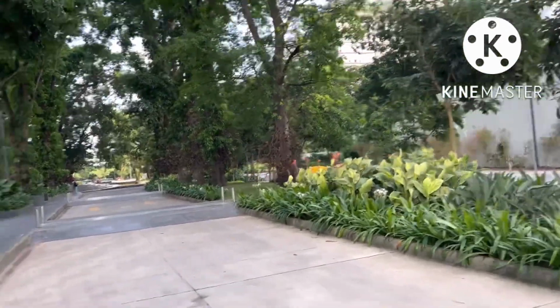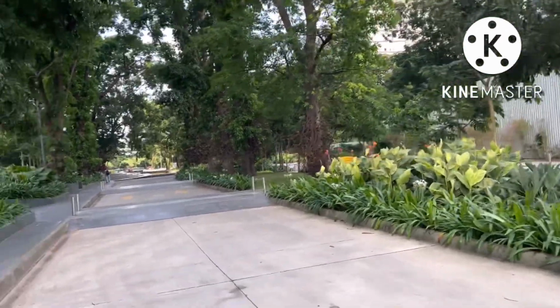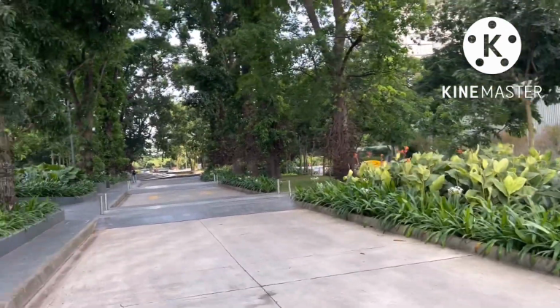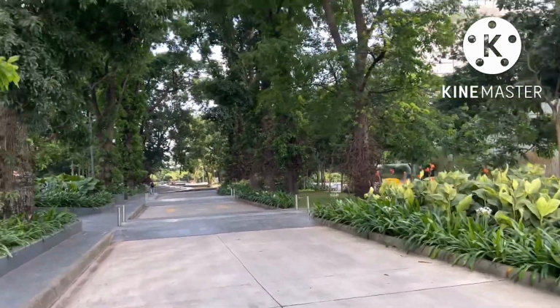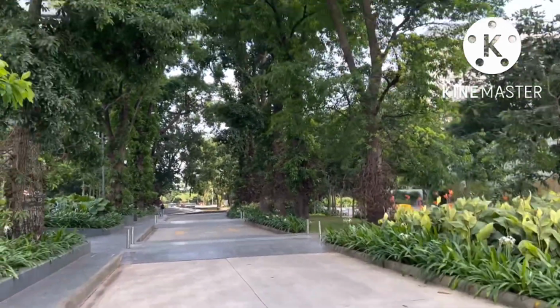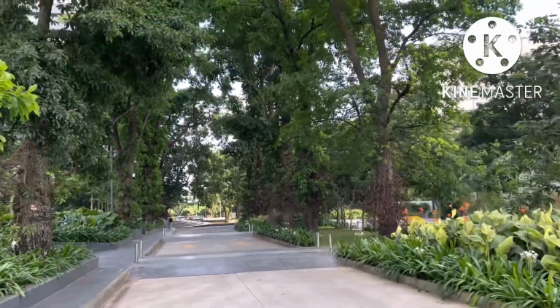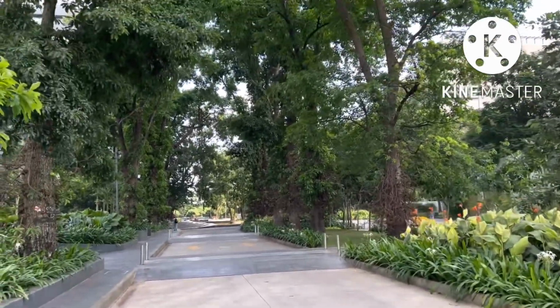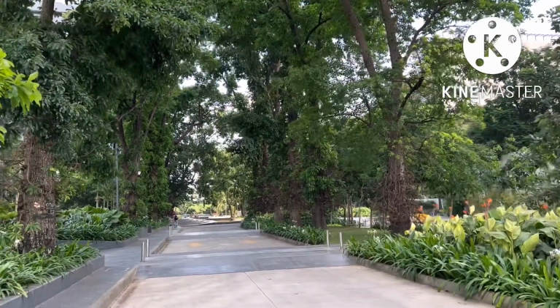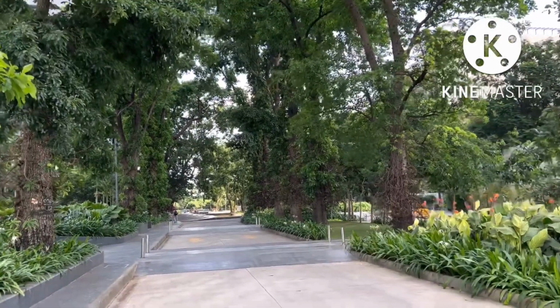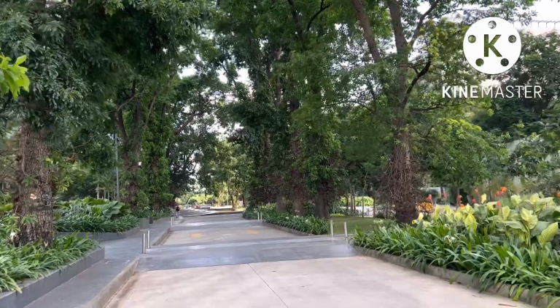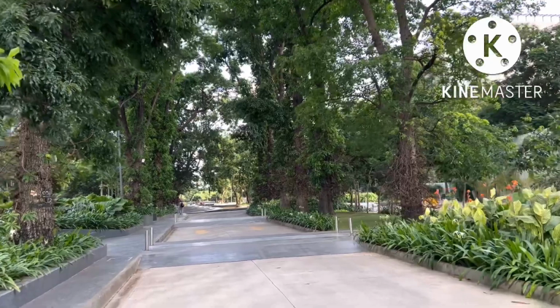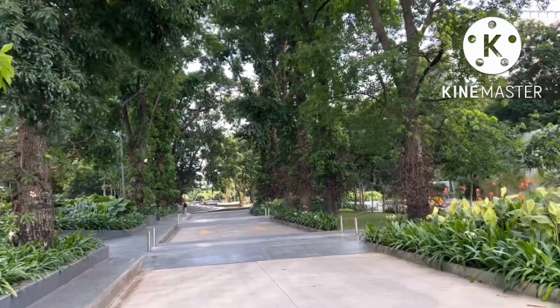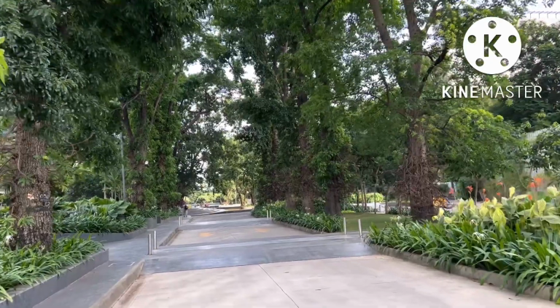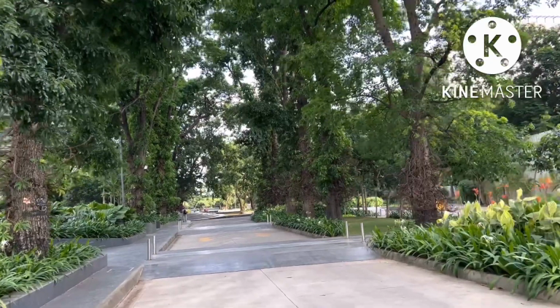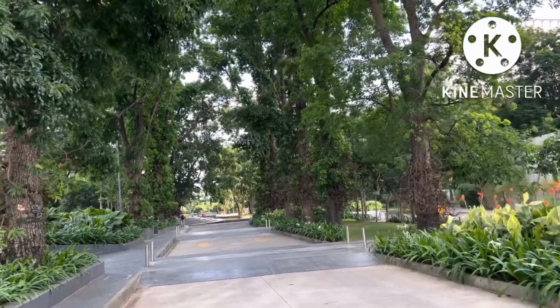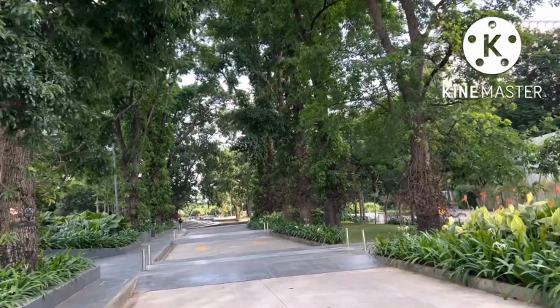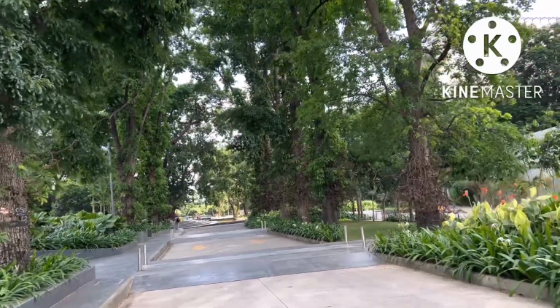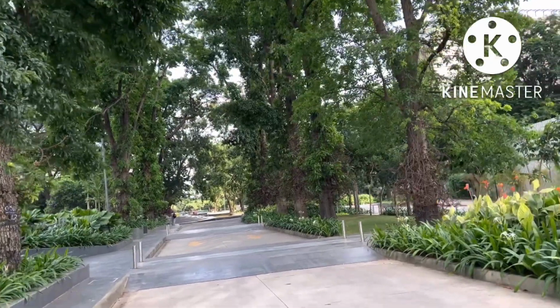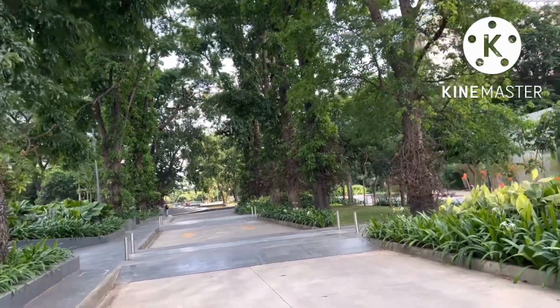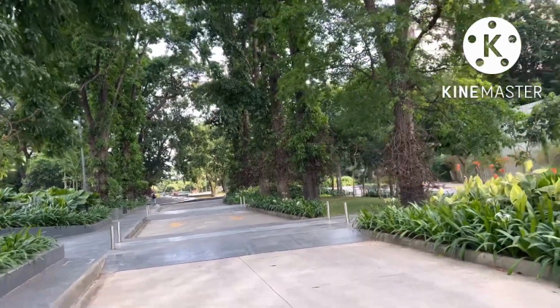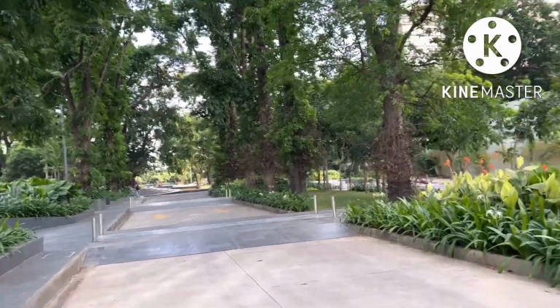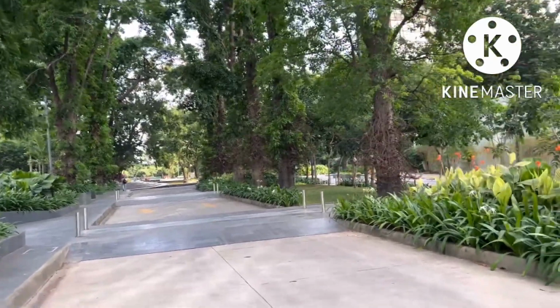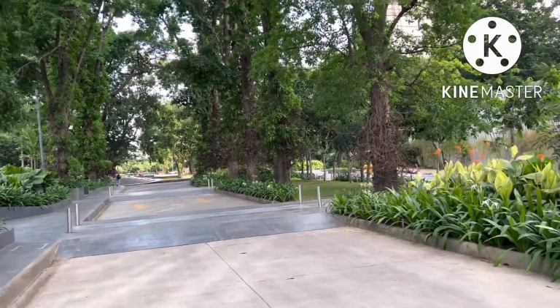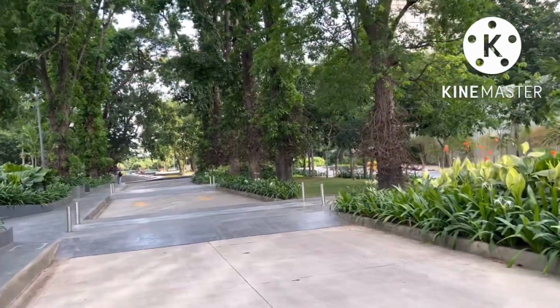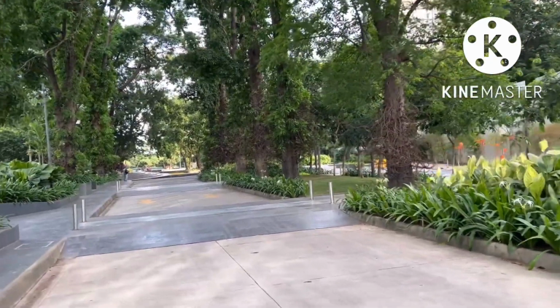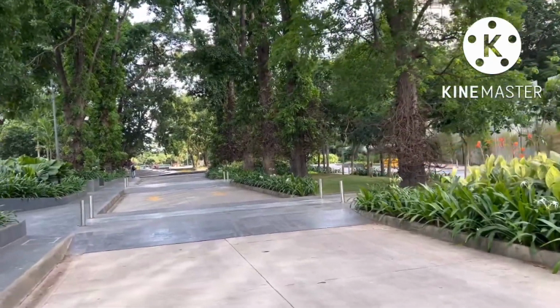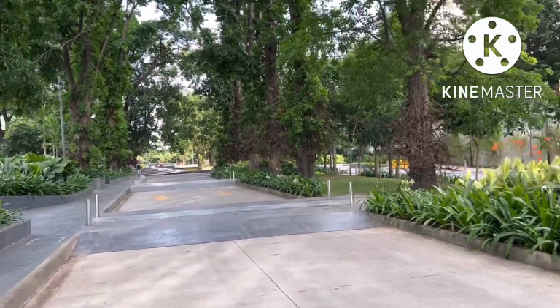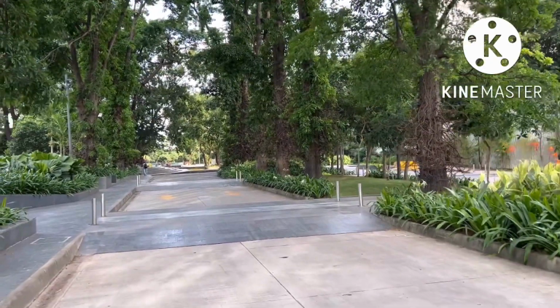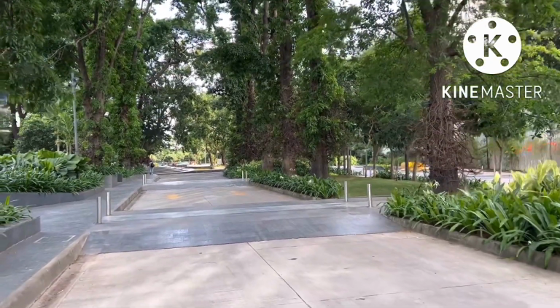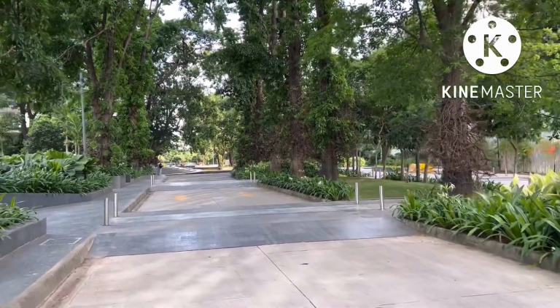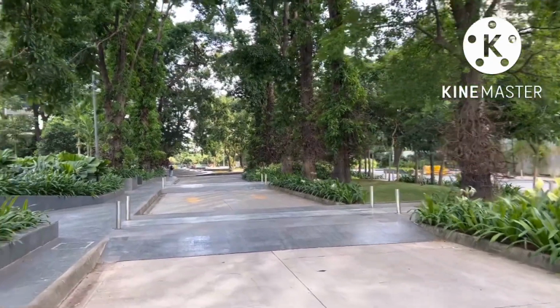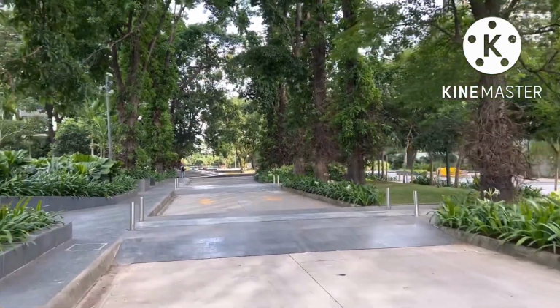See the greenery — really see the greenery and nature. You will never feel you are just being in Mumbai.